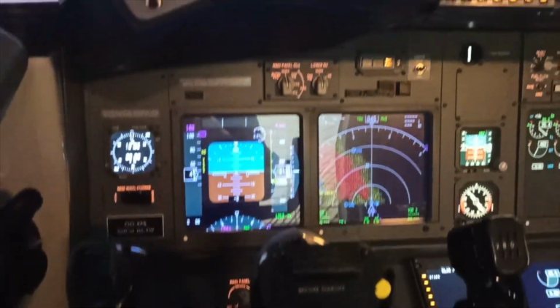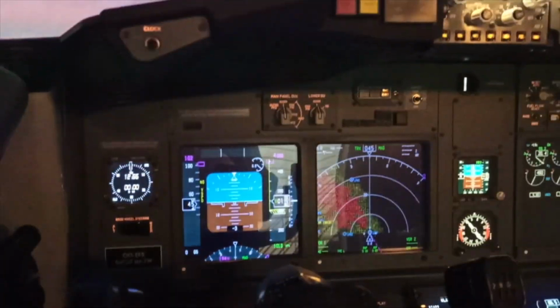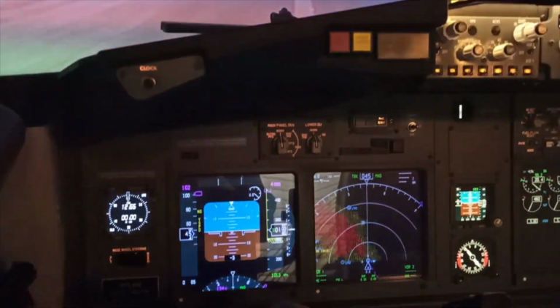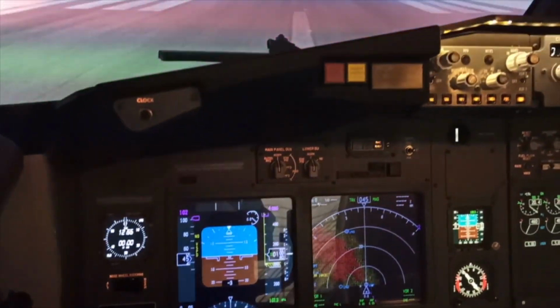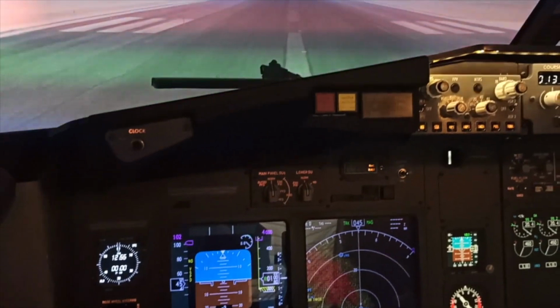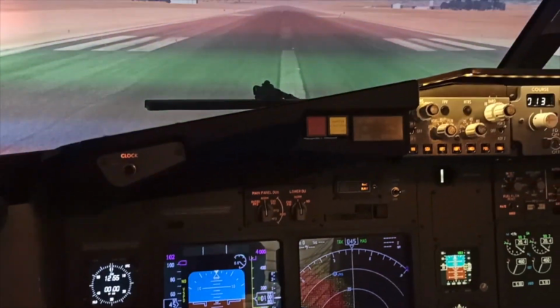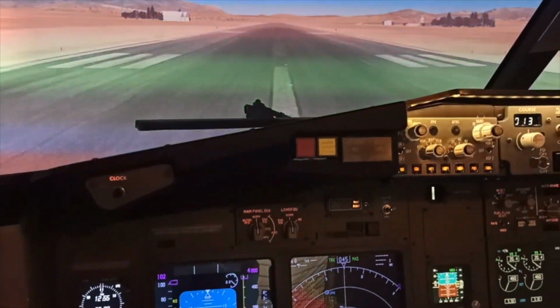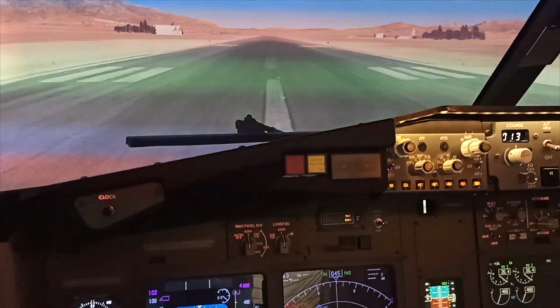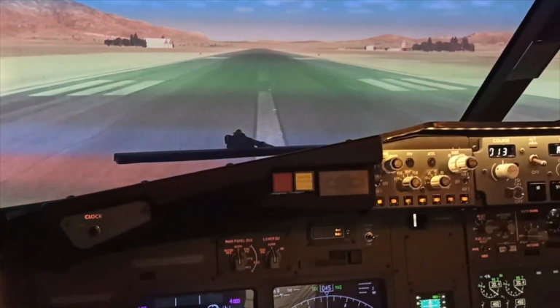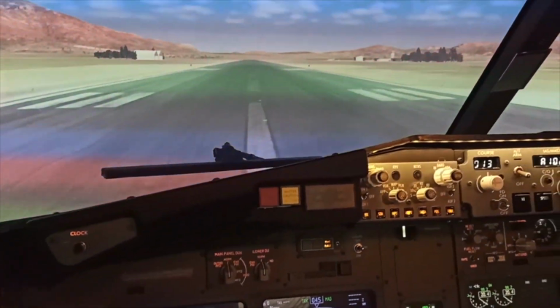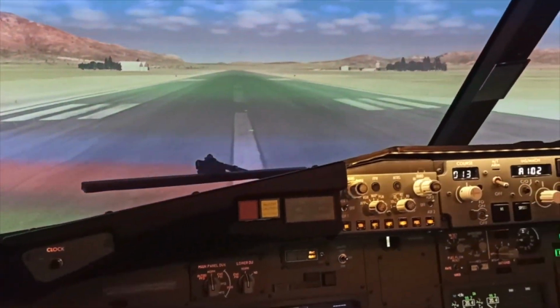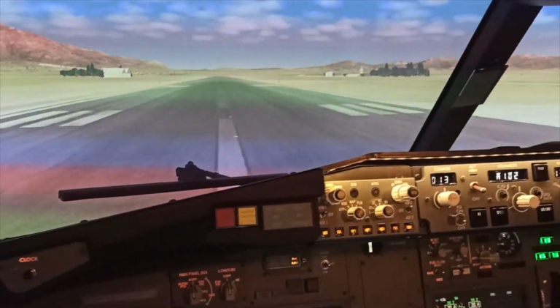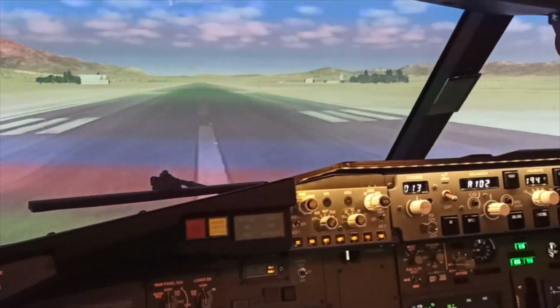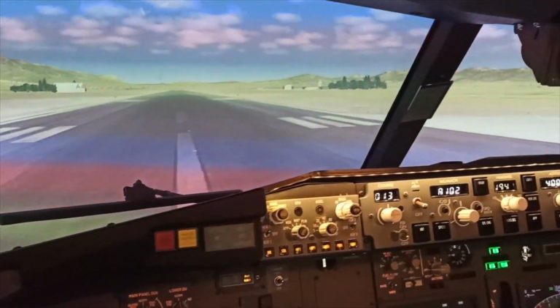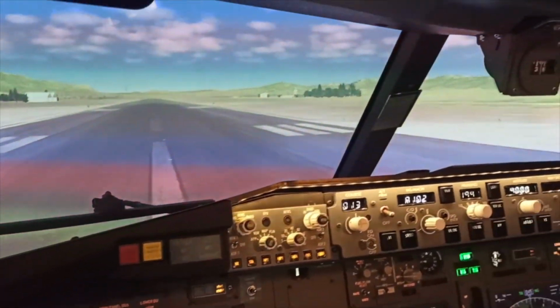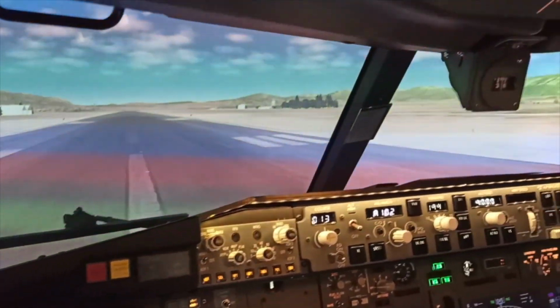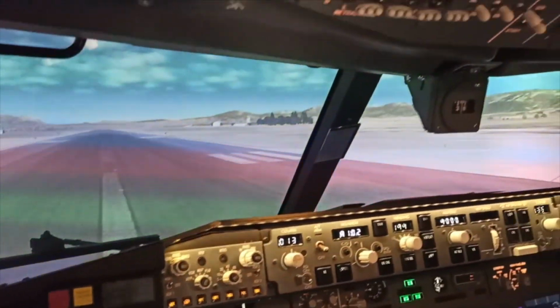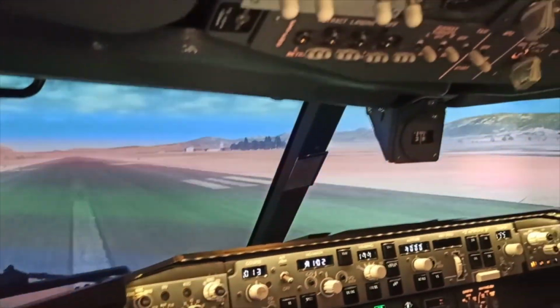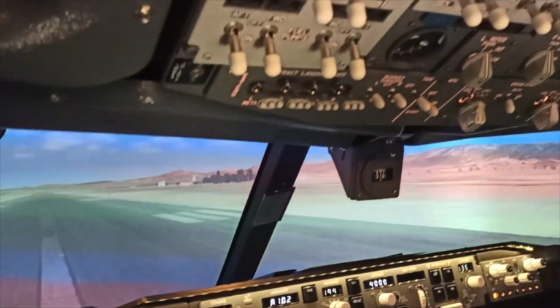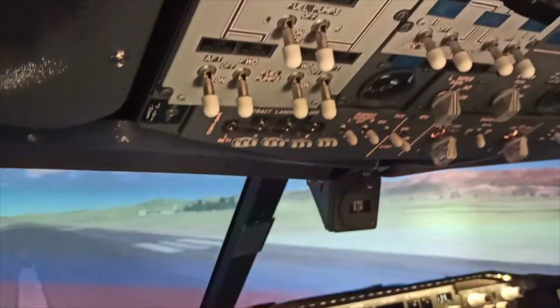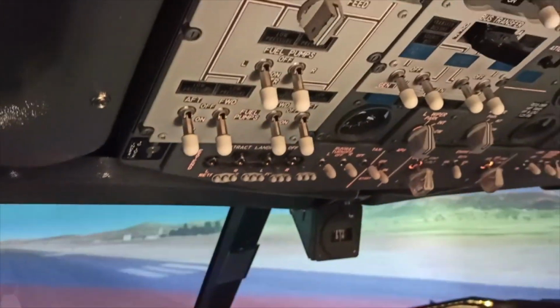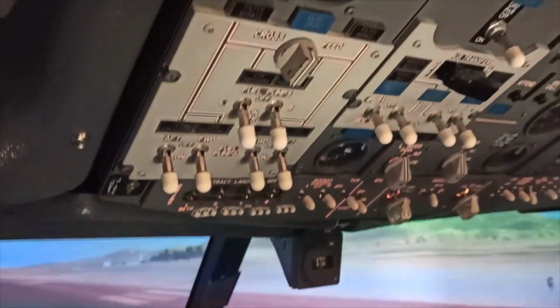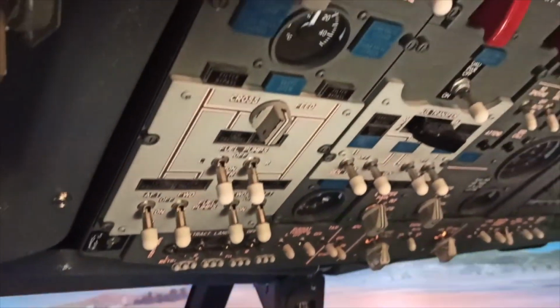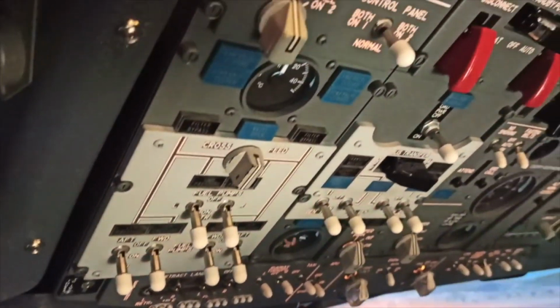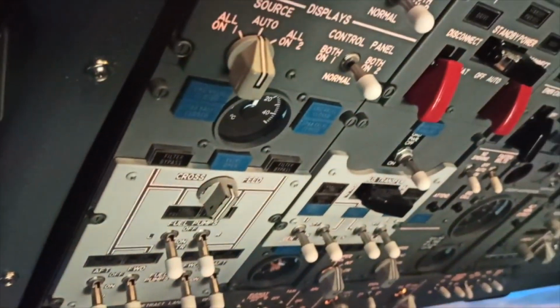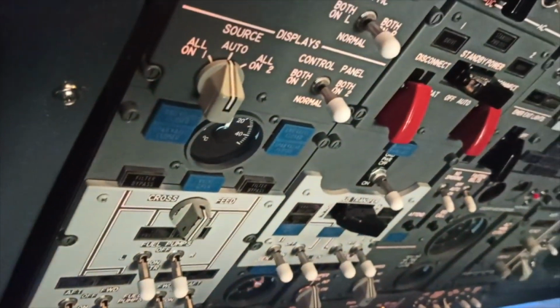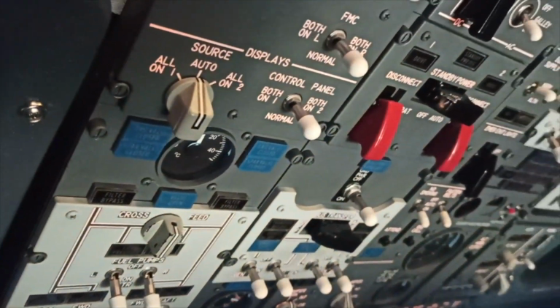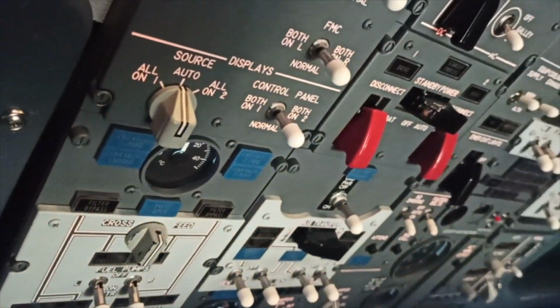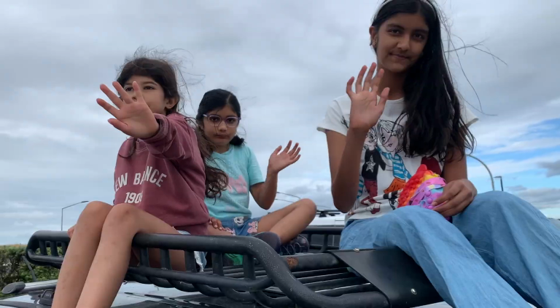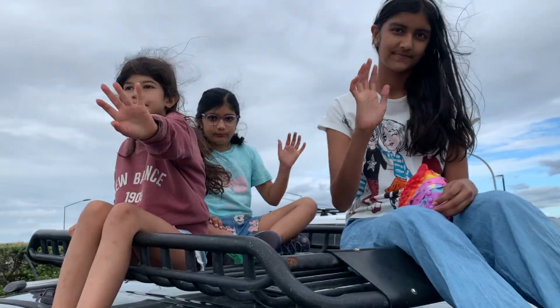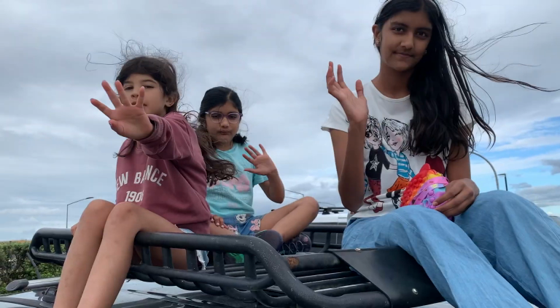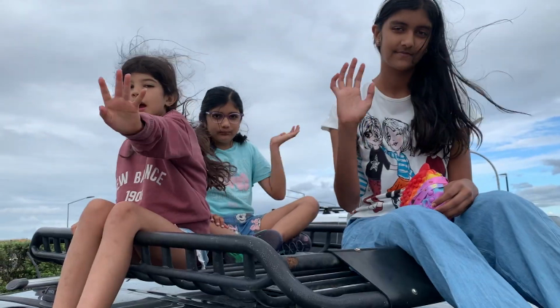Thank you for joining our airplane adventure. What was your favorite airplane sound?